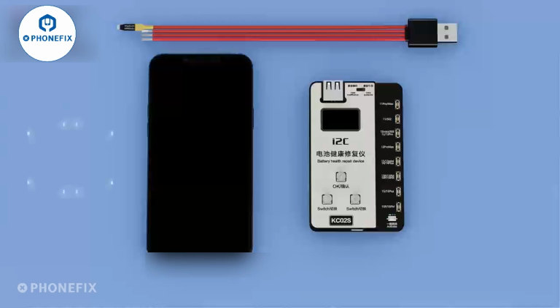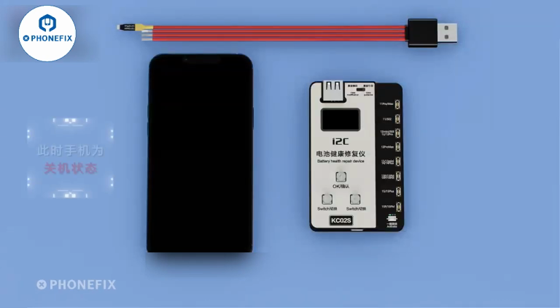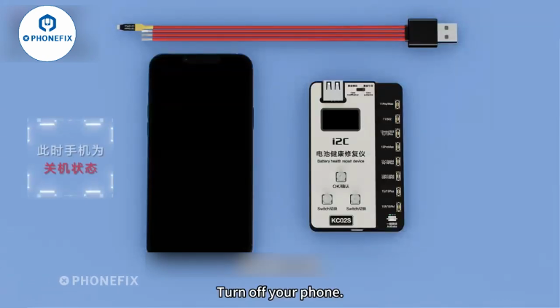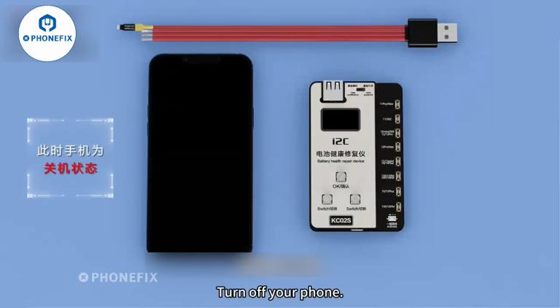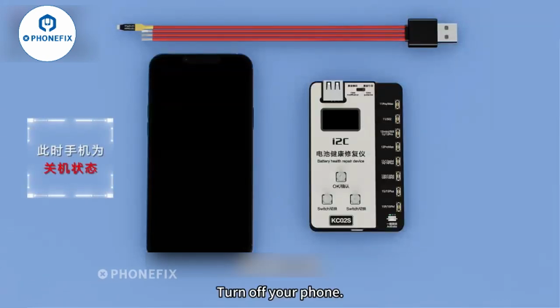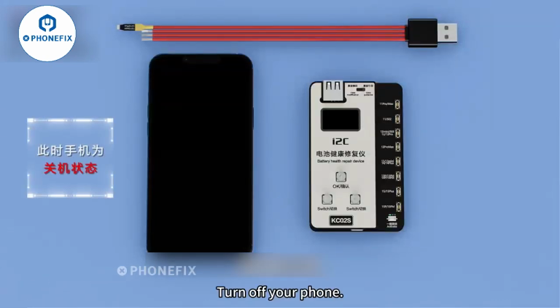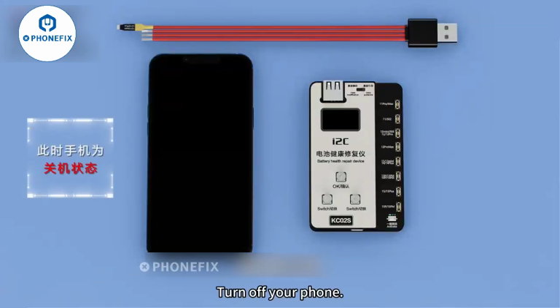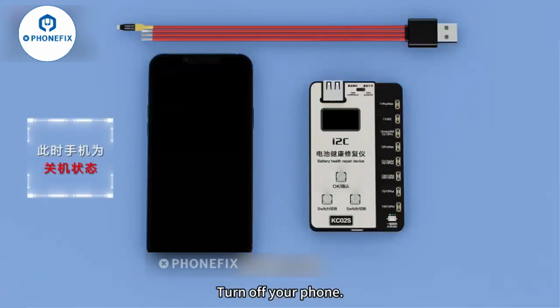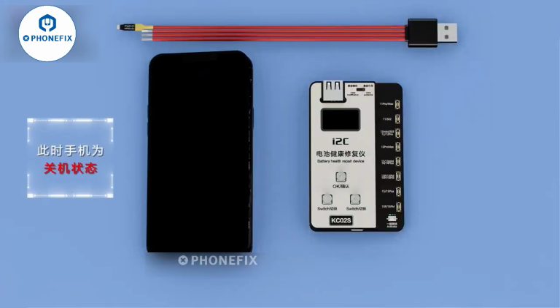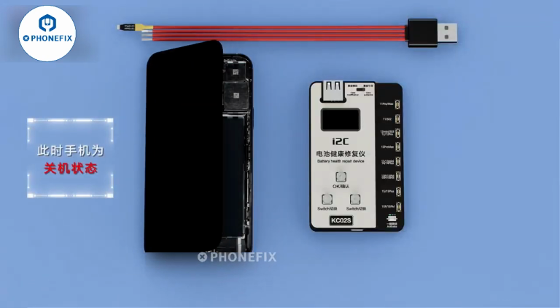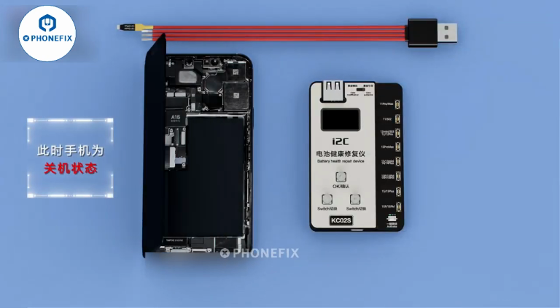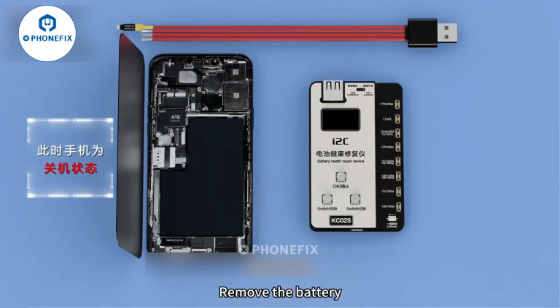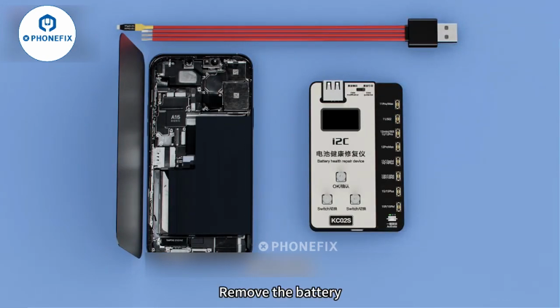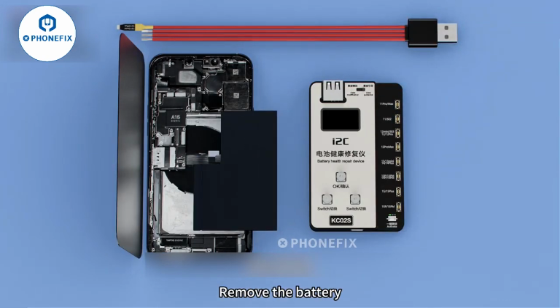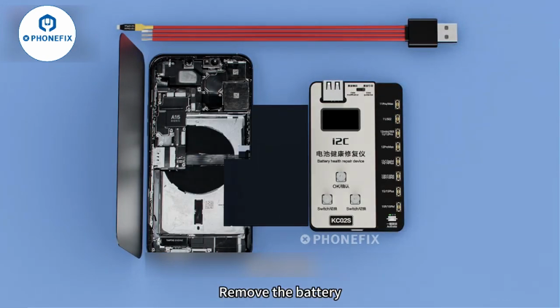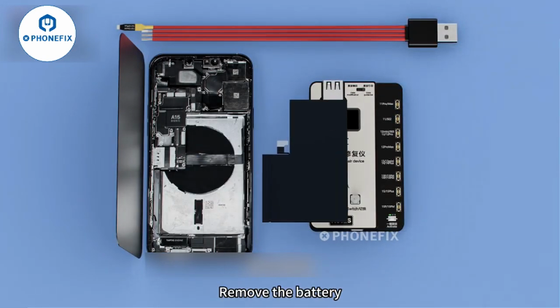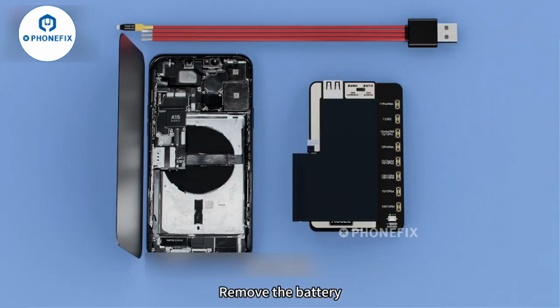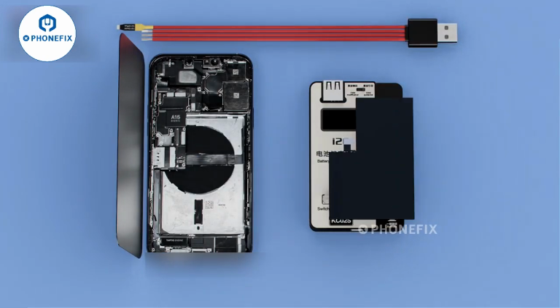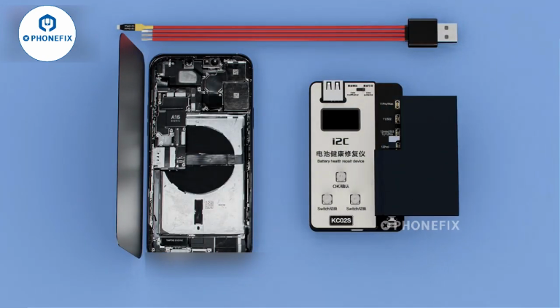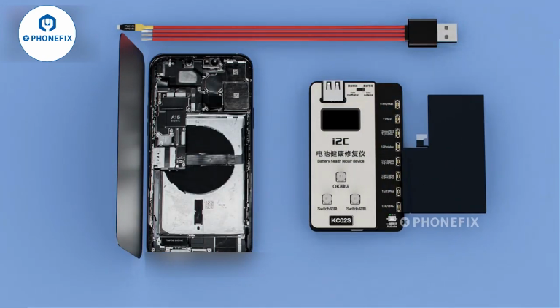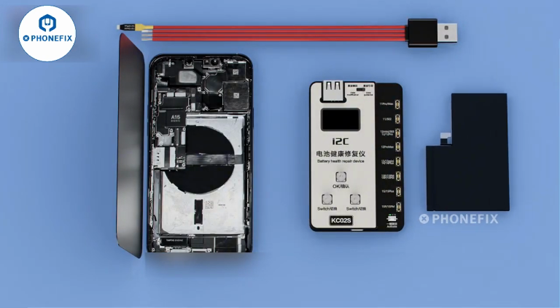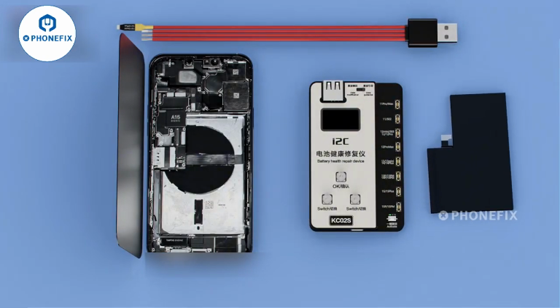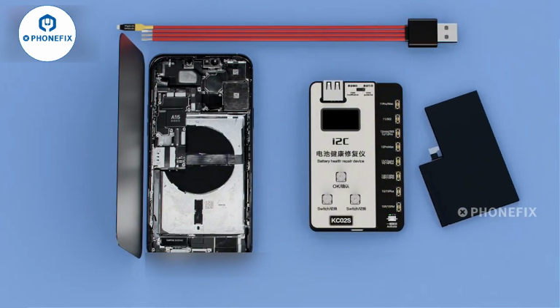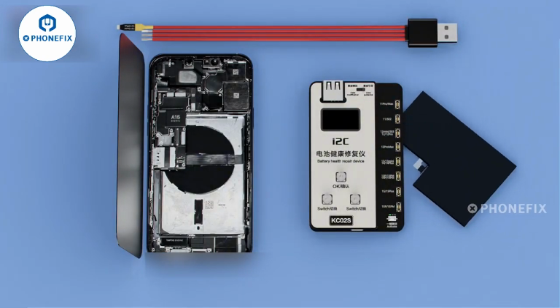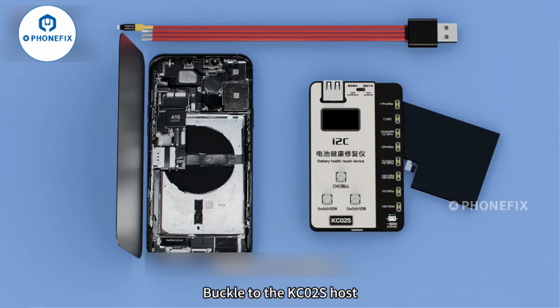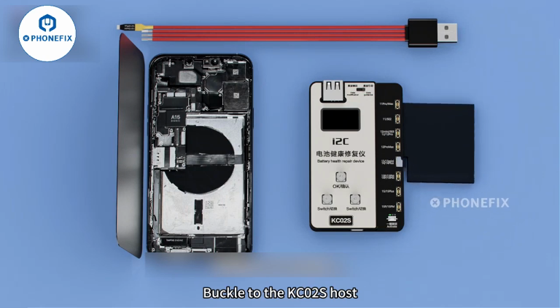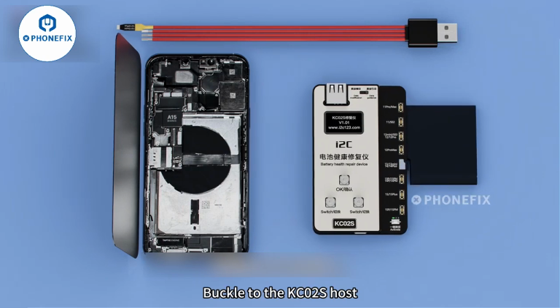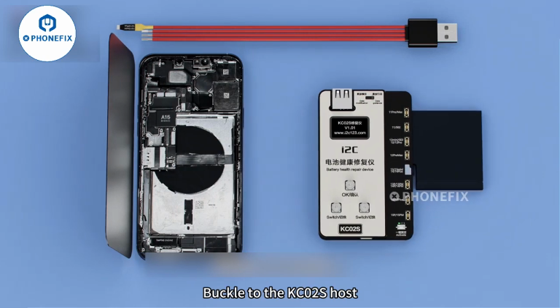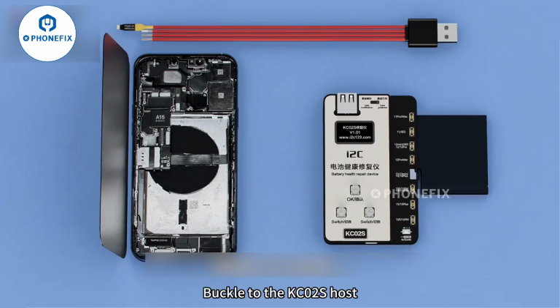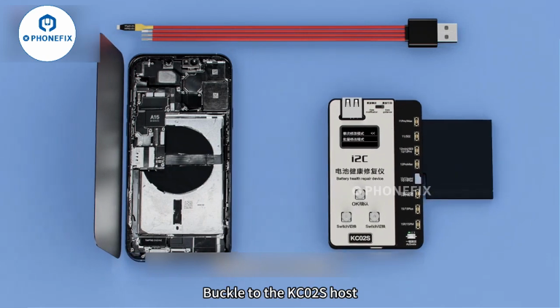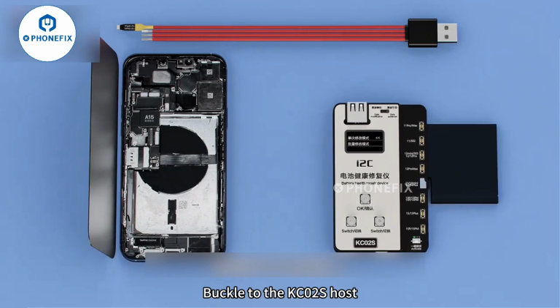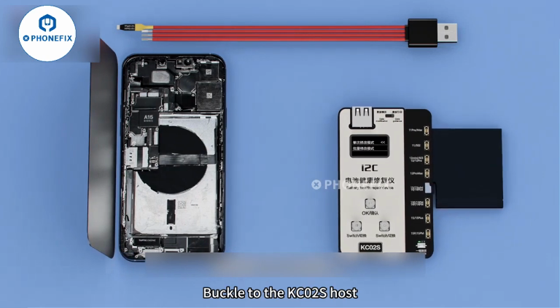Turn off your phone and remove the battery. Buckle on KC02S.